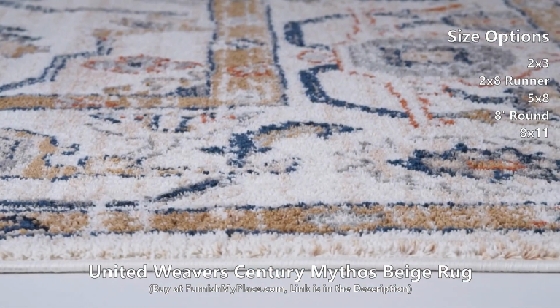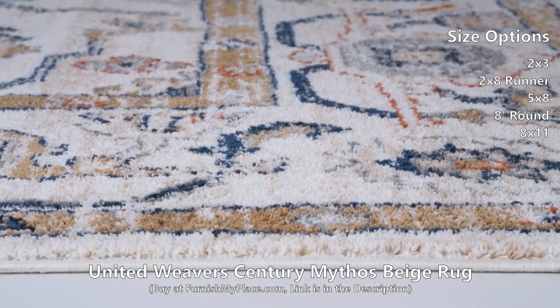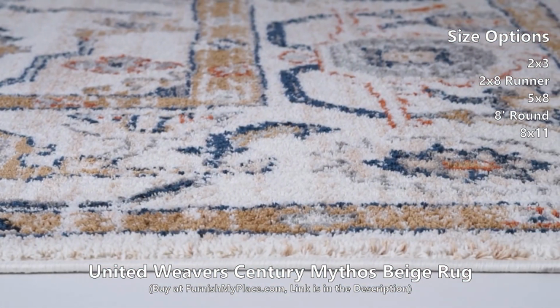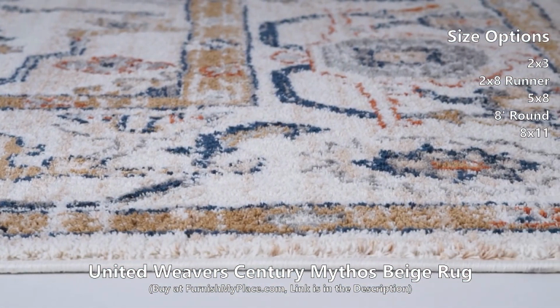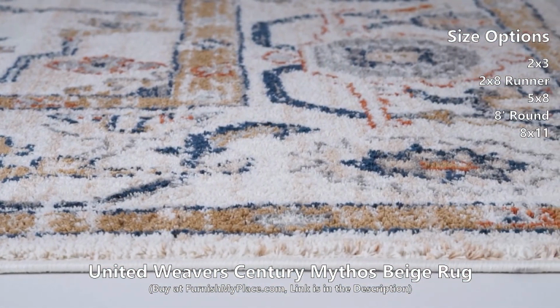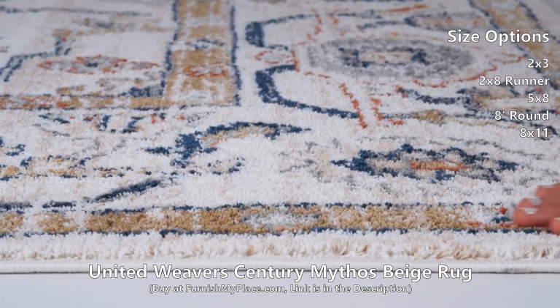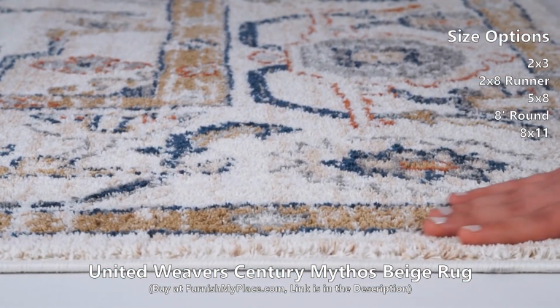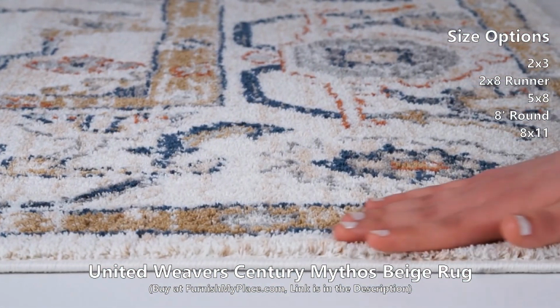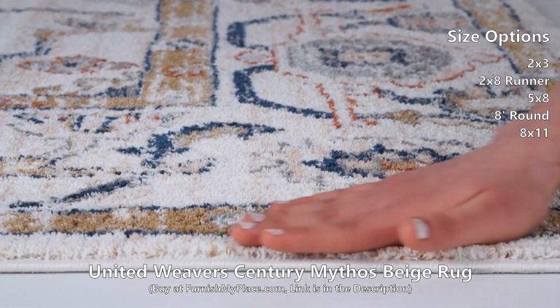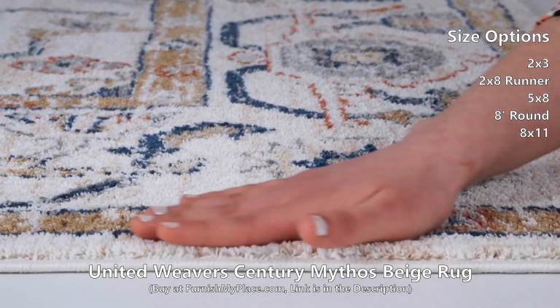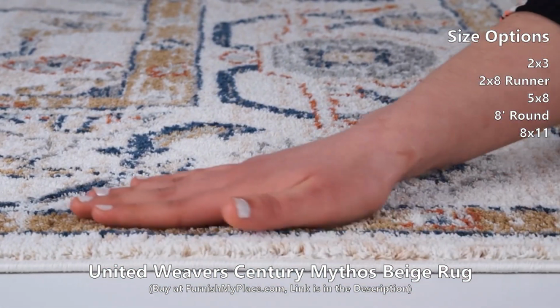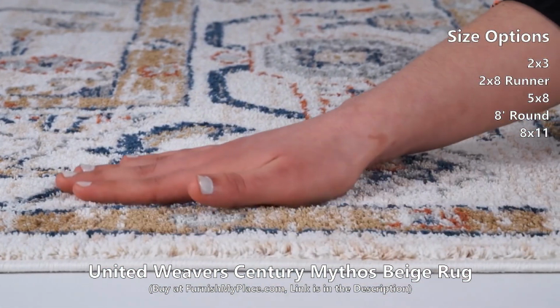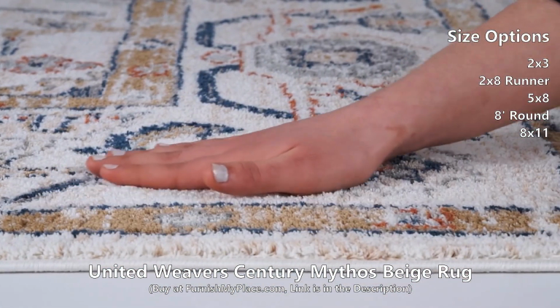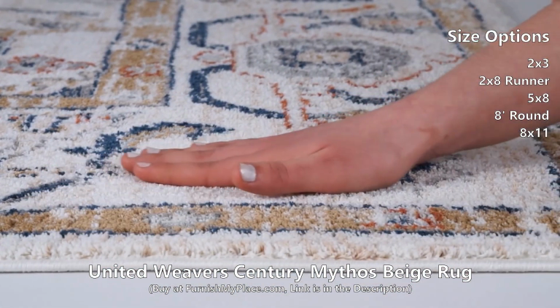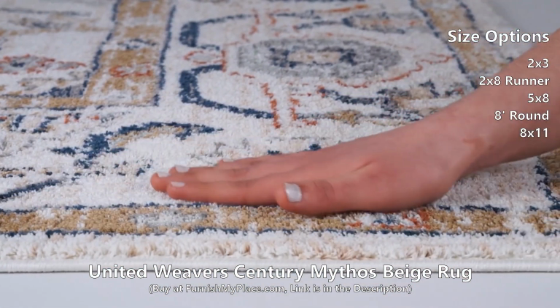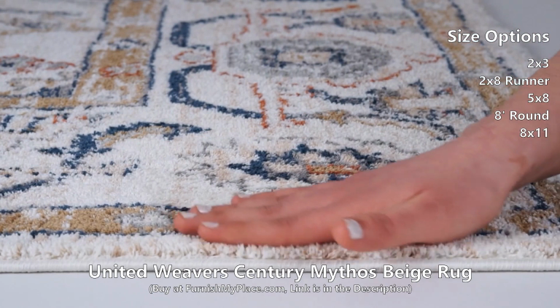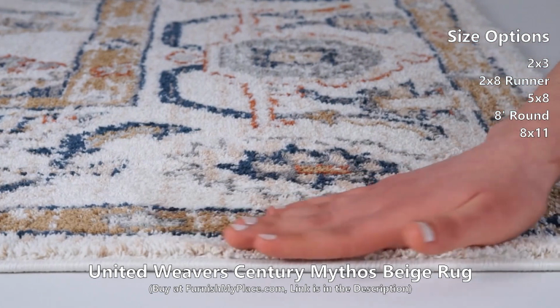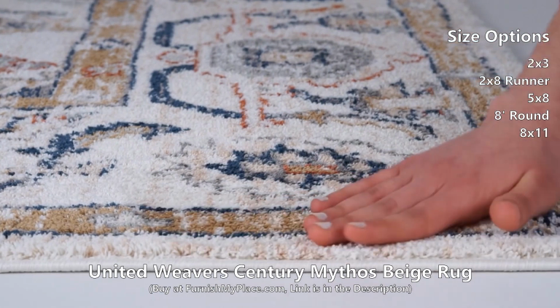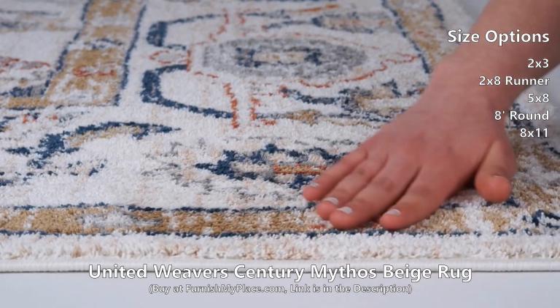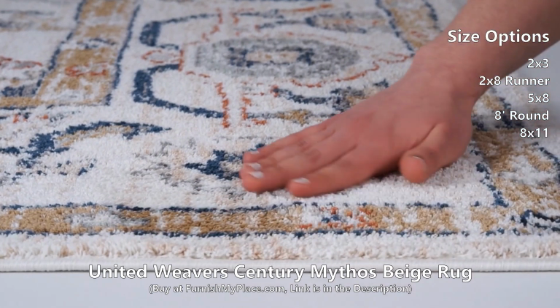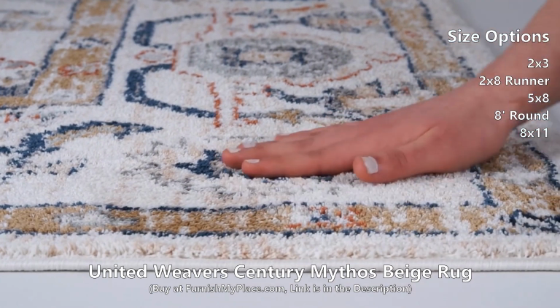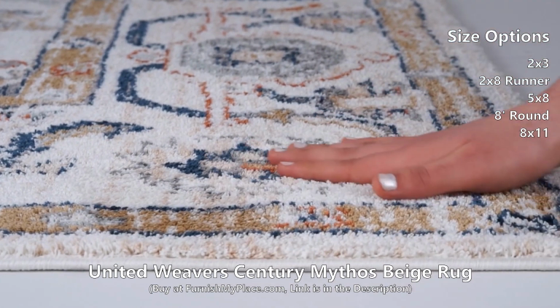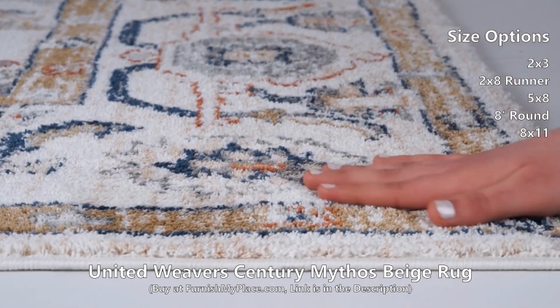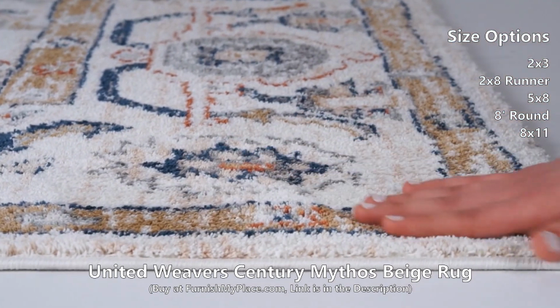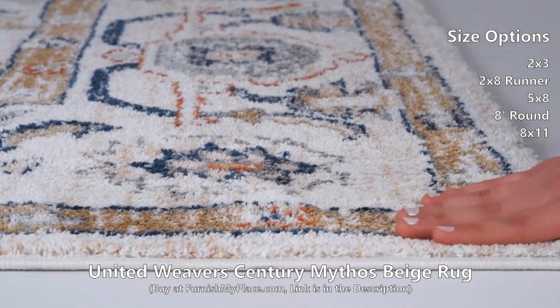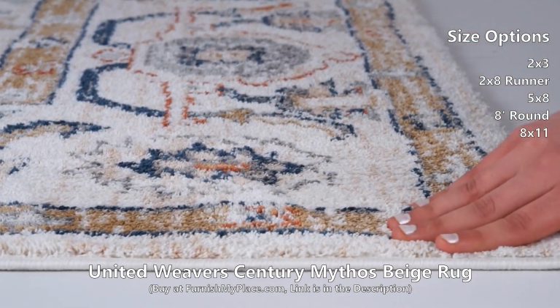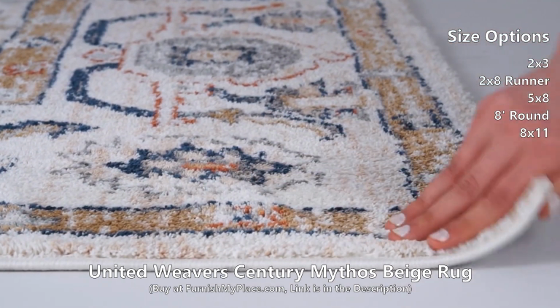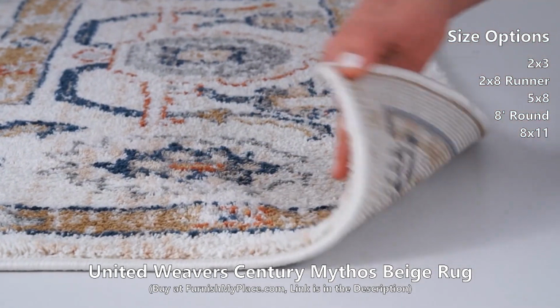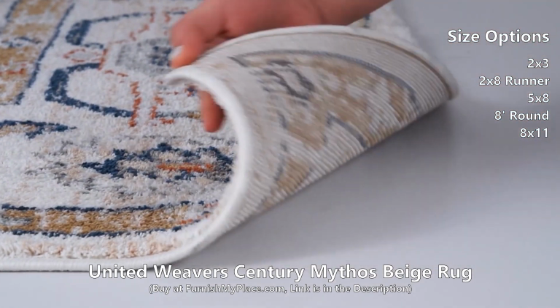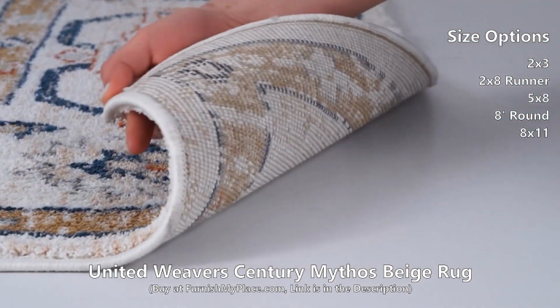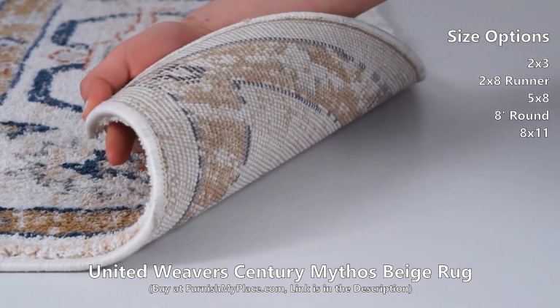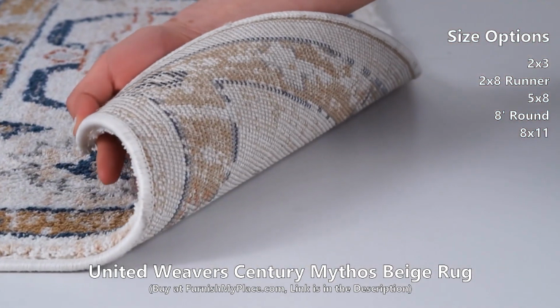It is available in 3 shapes and 5 sizes. Buy now at FurnishMyPlace.com — link is given in the description.